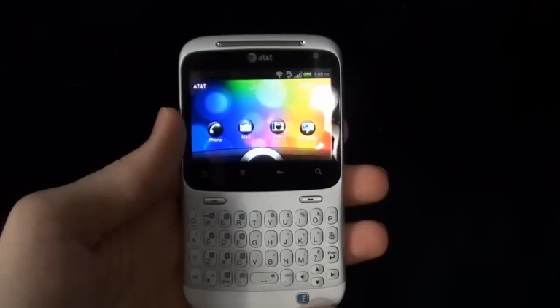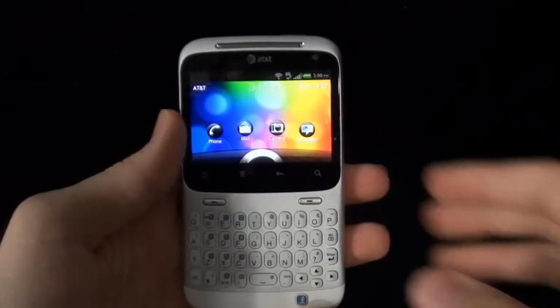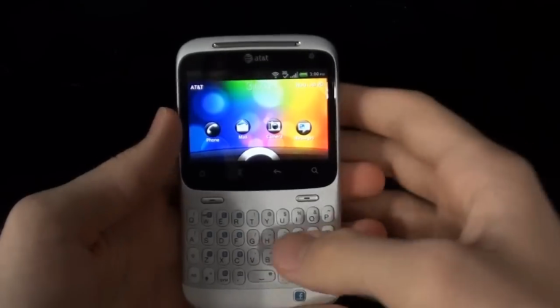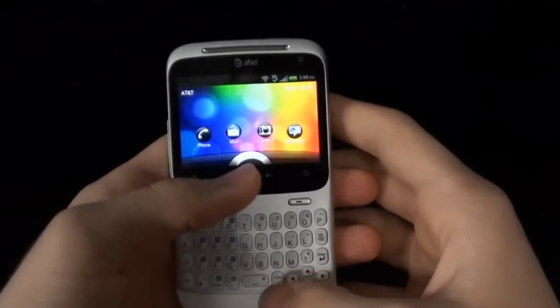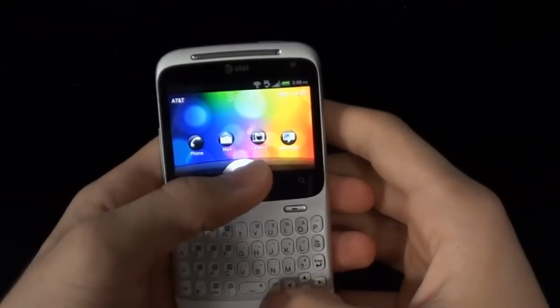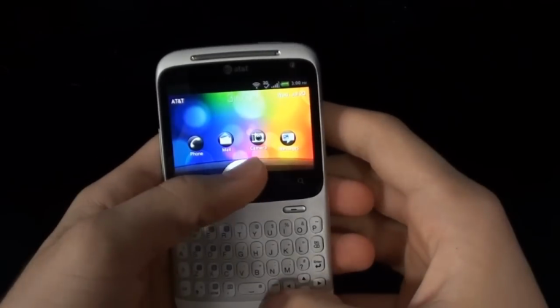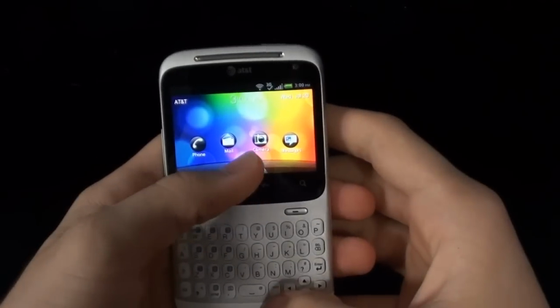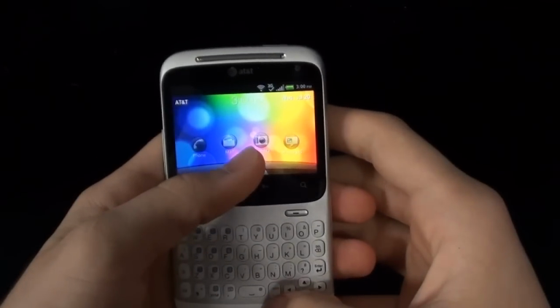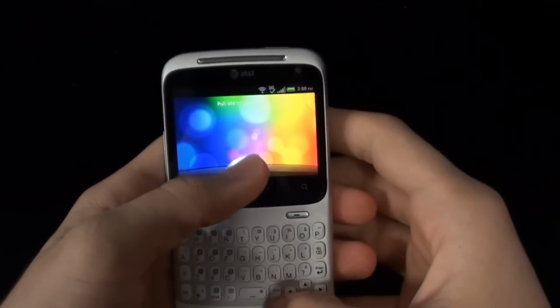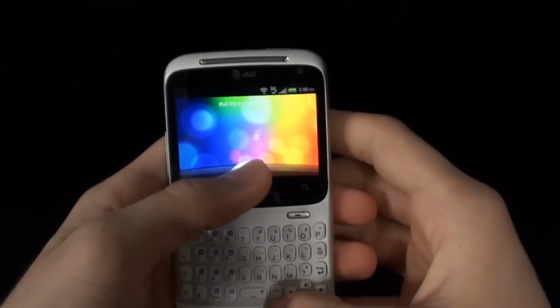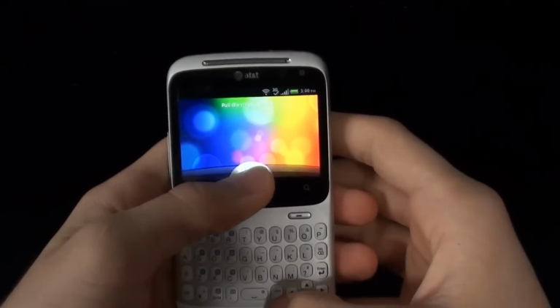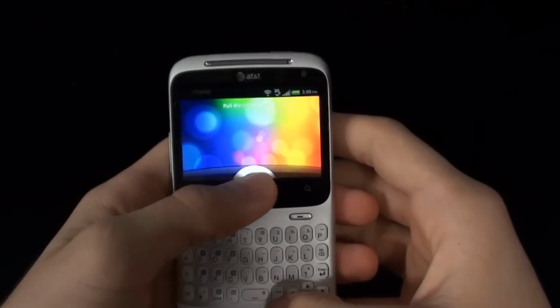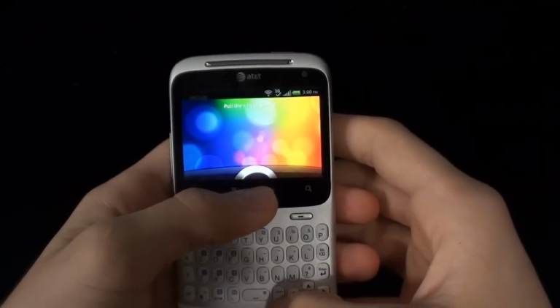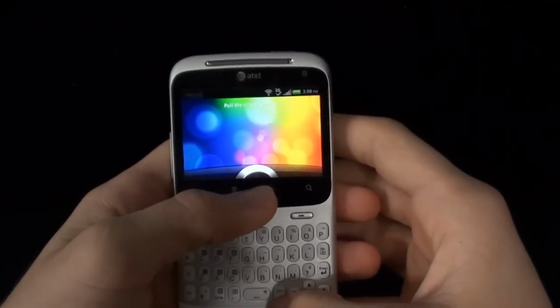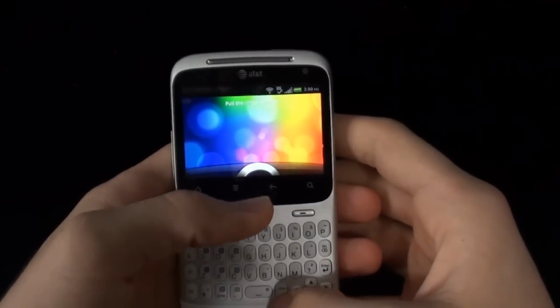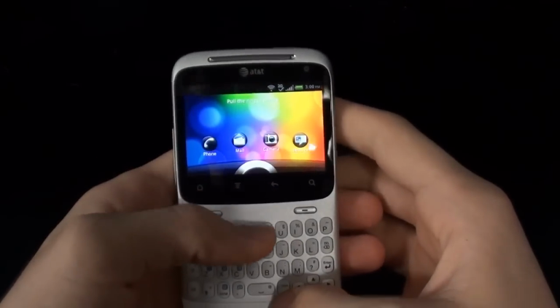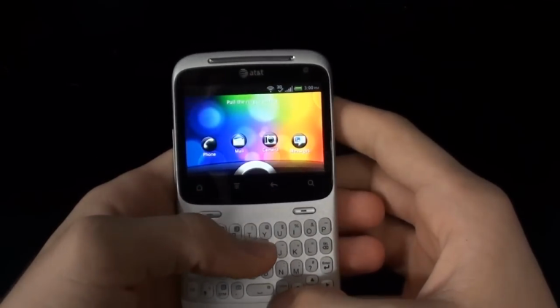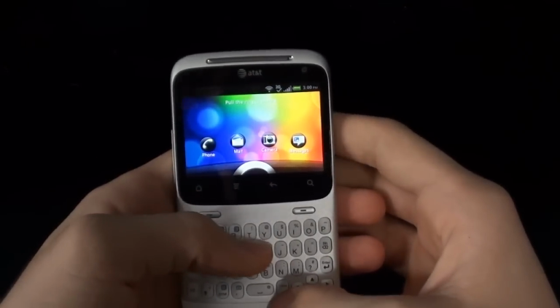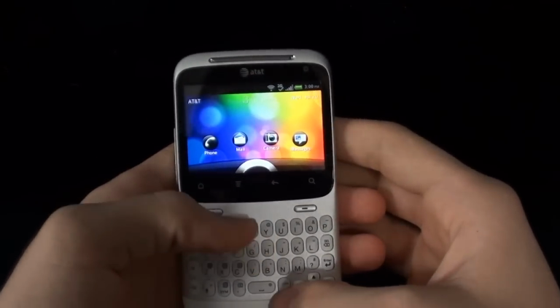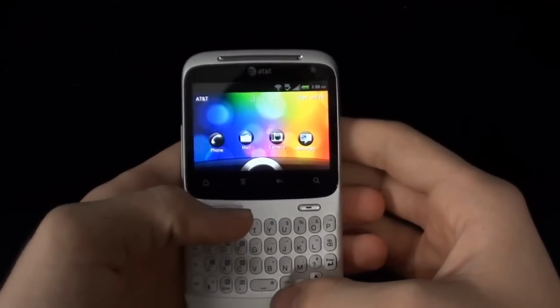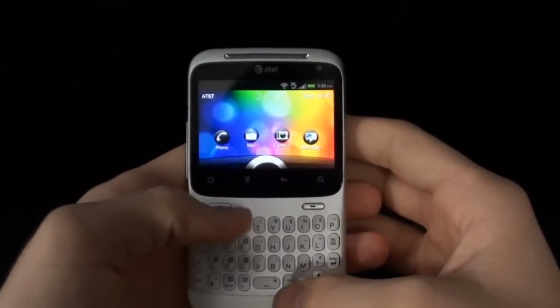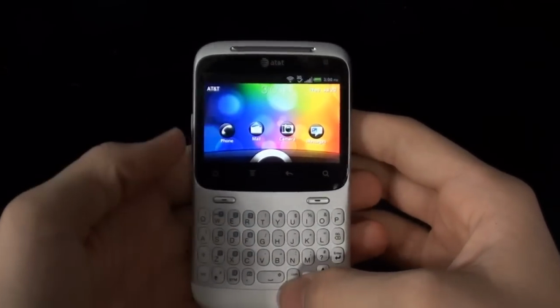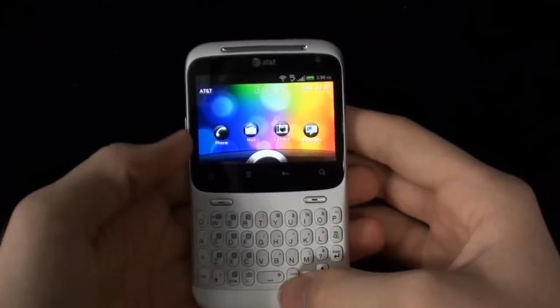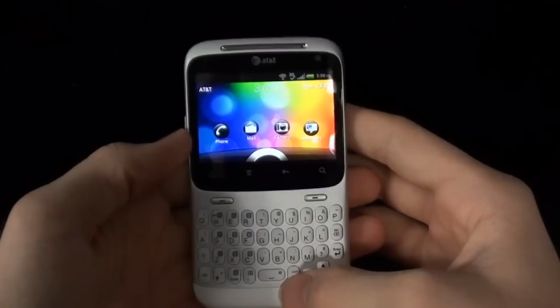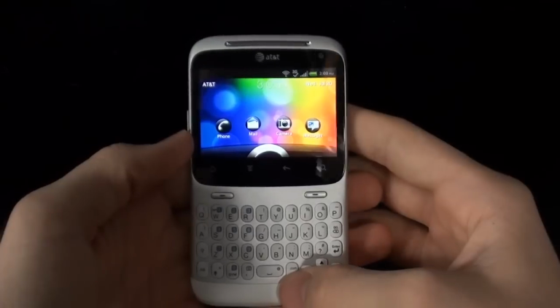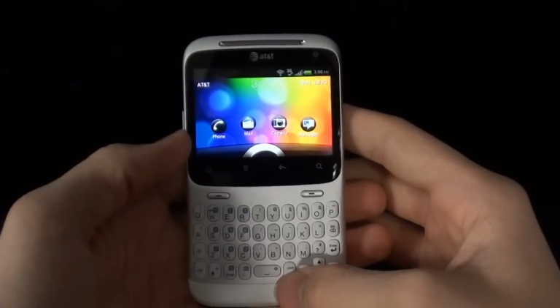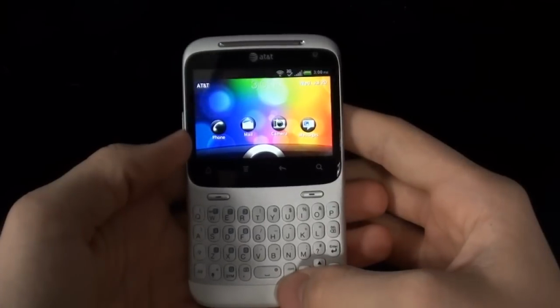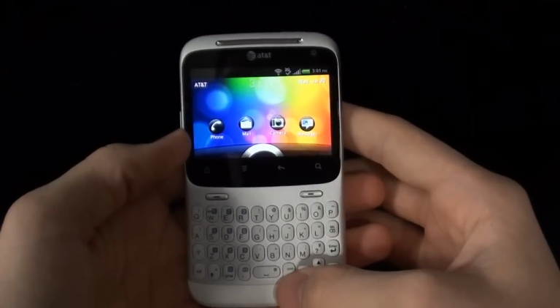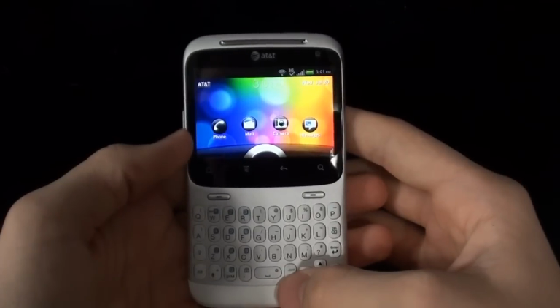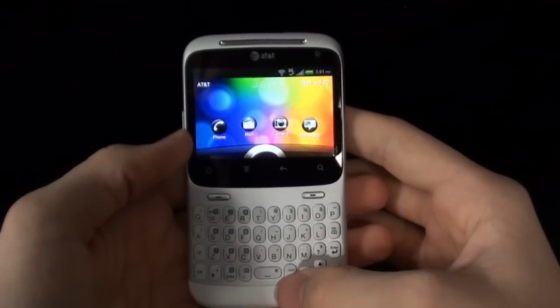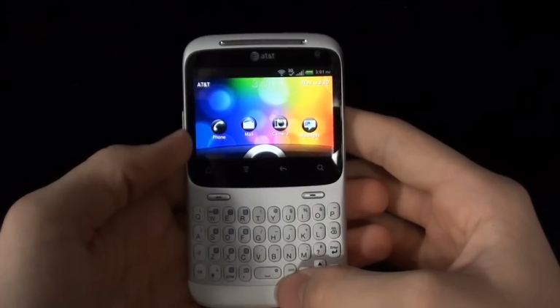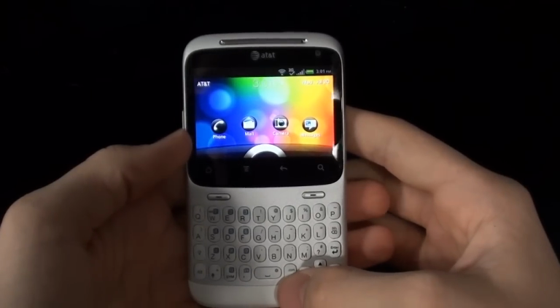Hey guys, what's up? It's Matt from MechaPyte.com, this time with my review of the HTC Status, also known as HTC ChaCha.